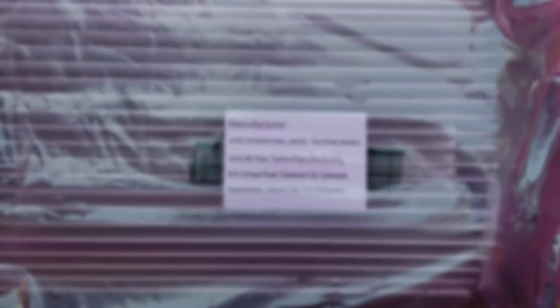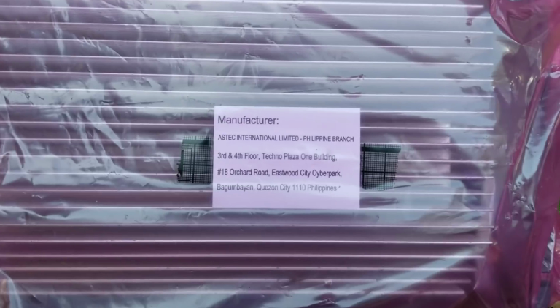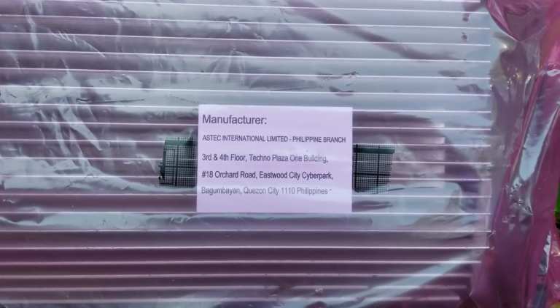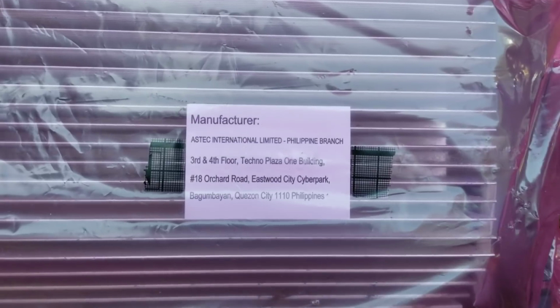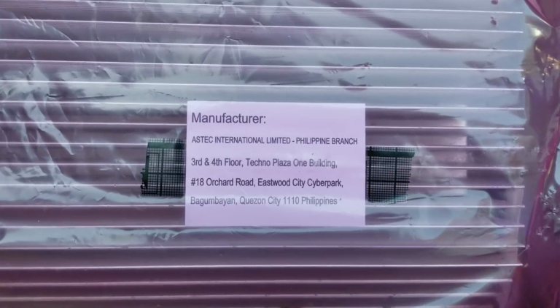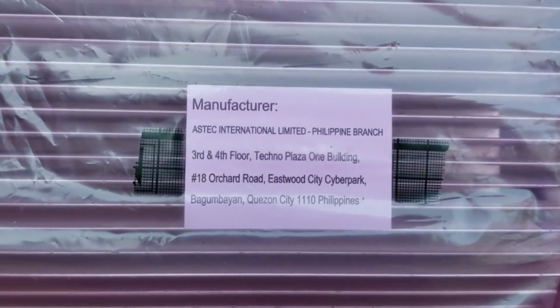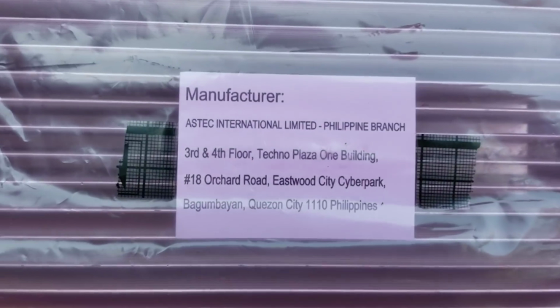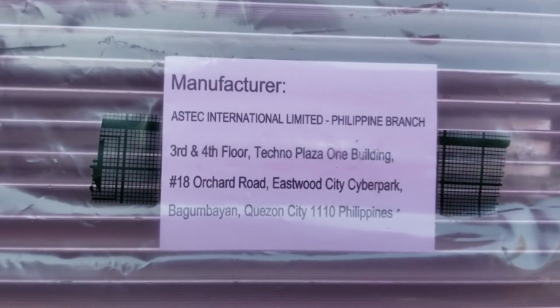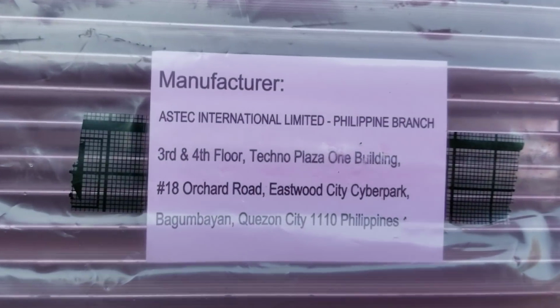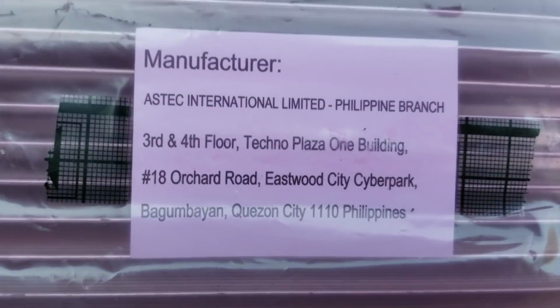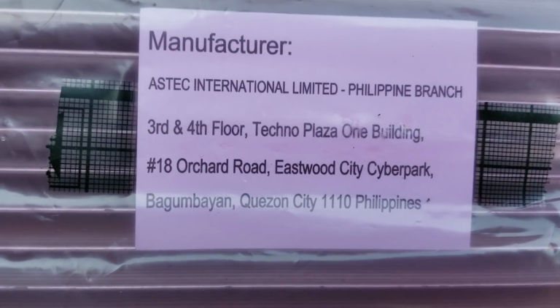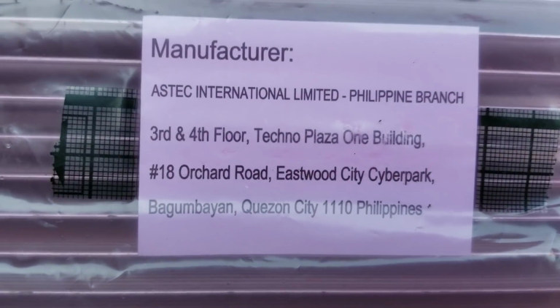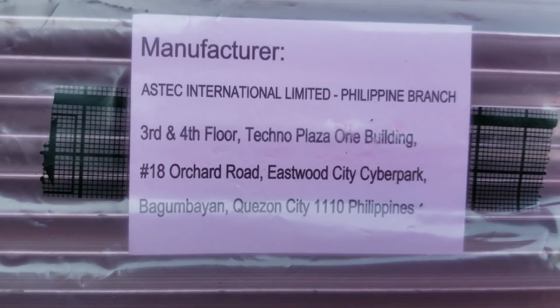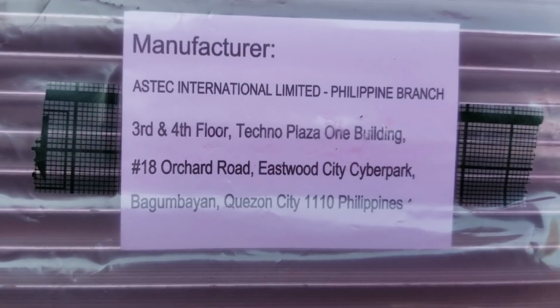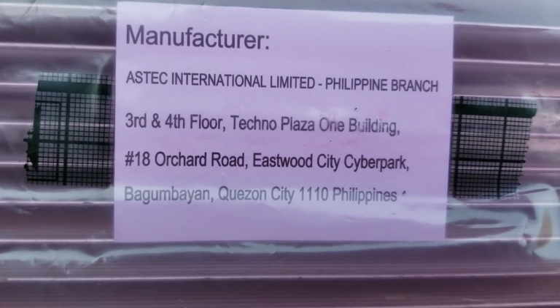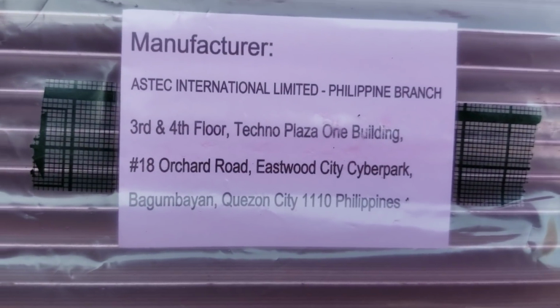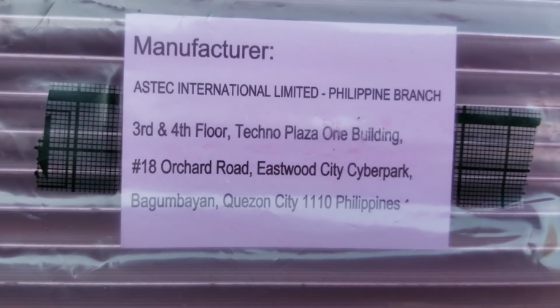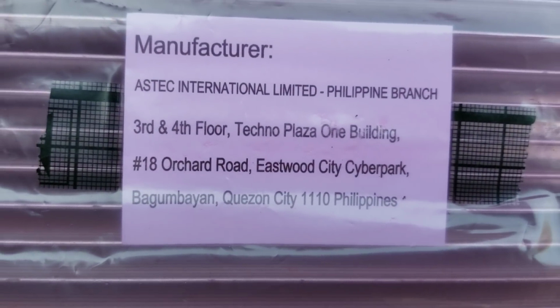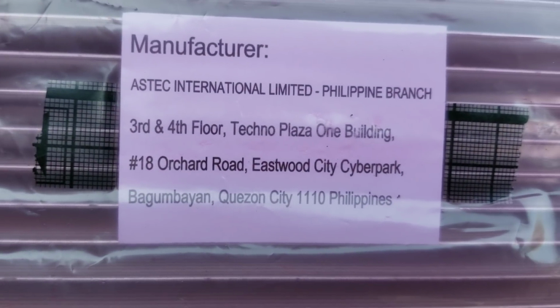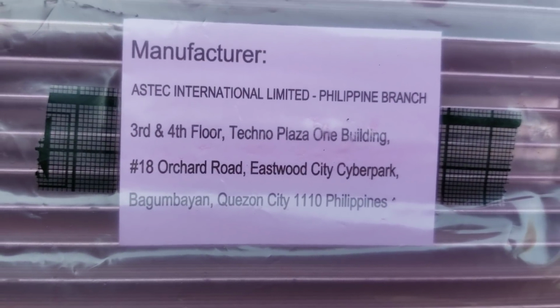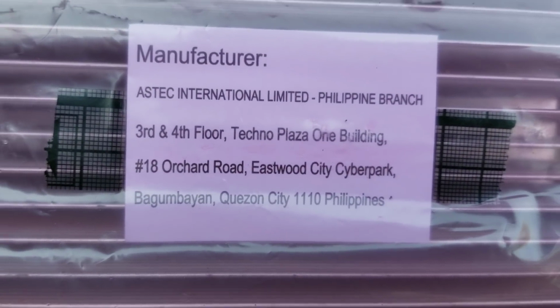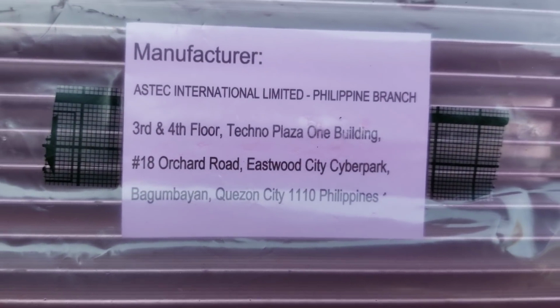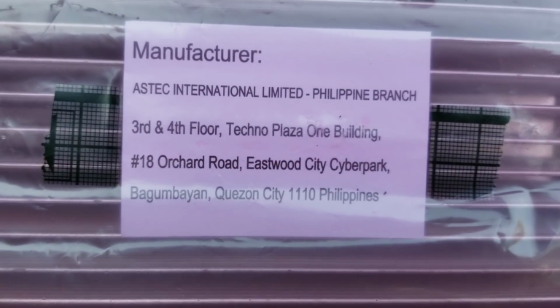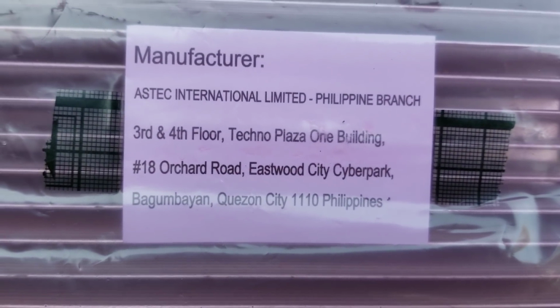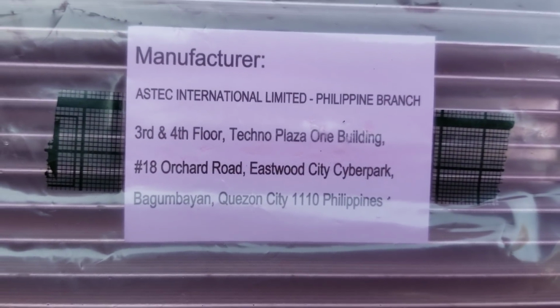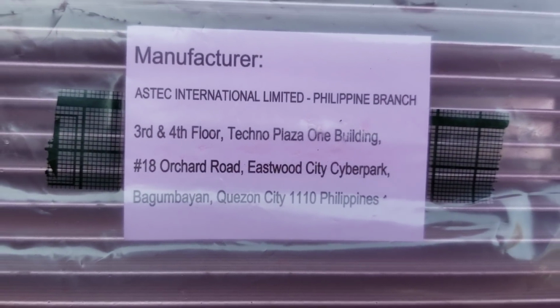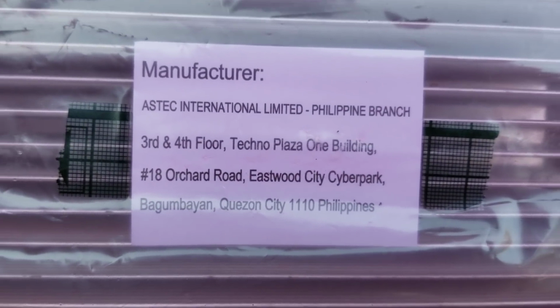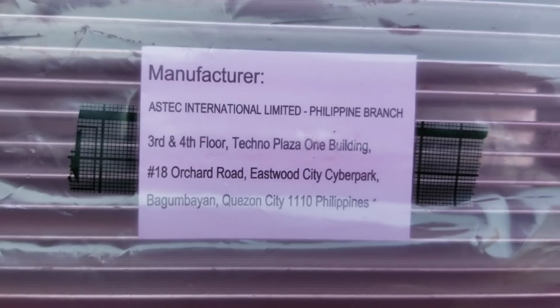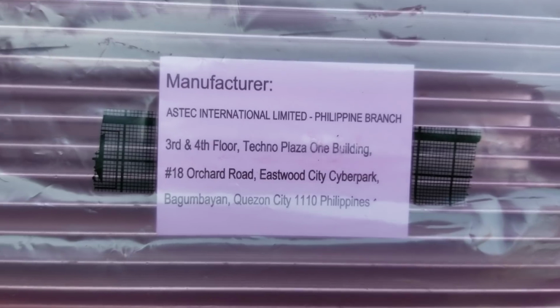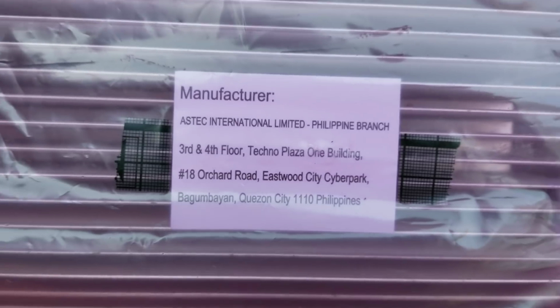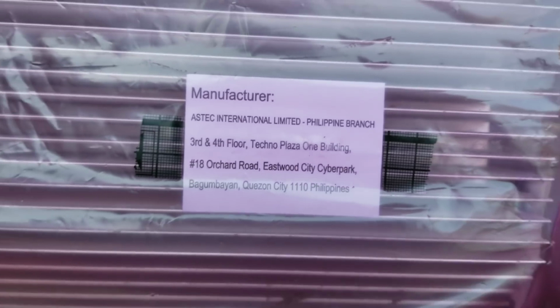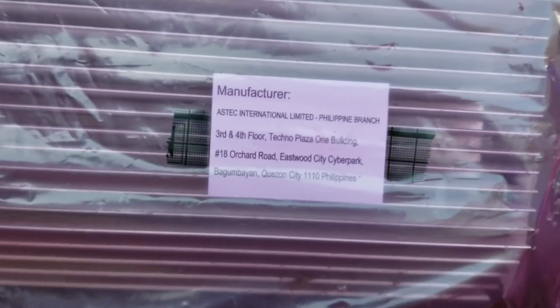And you guys thought all this stuff was made in China - Philippines up in here.